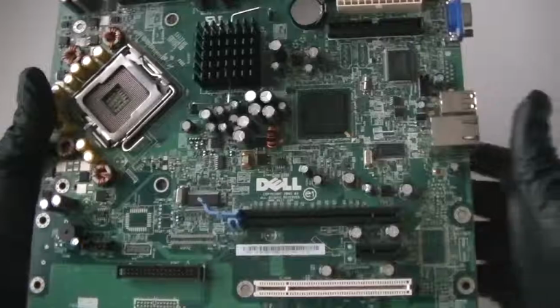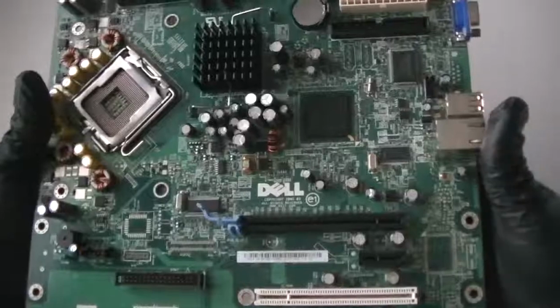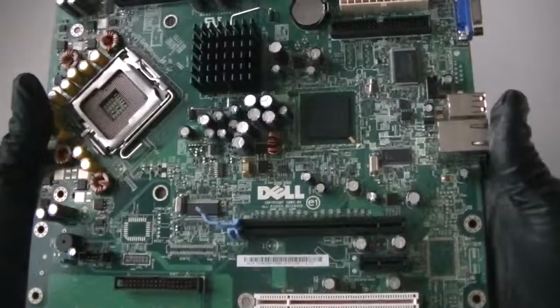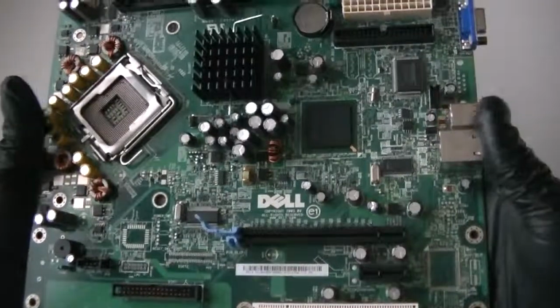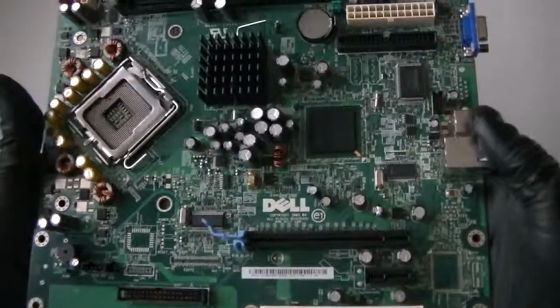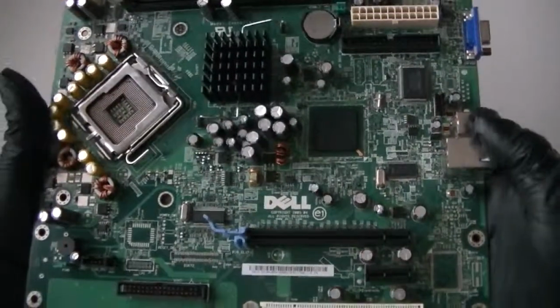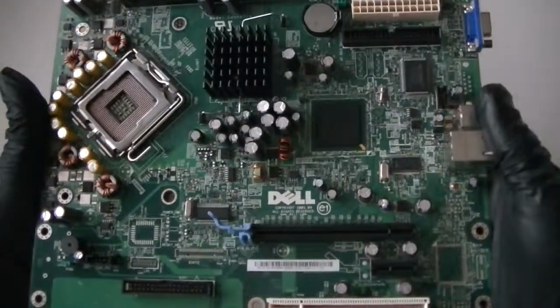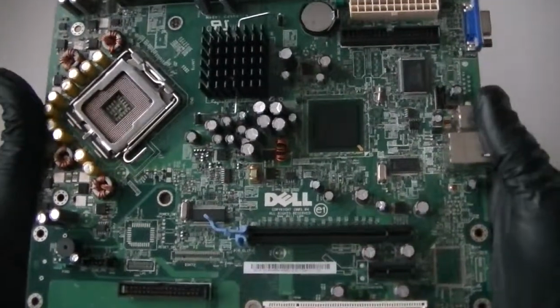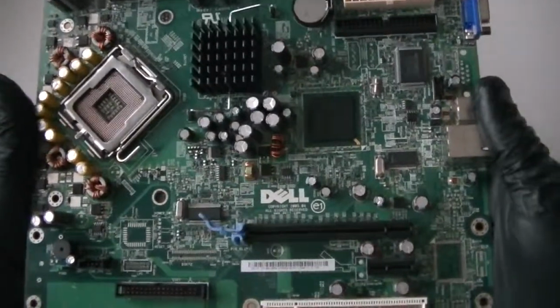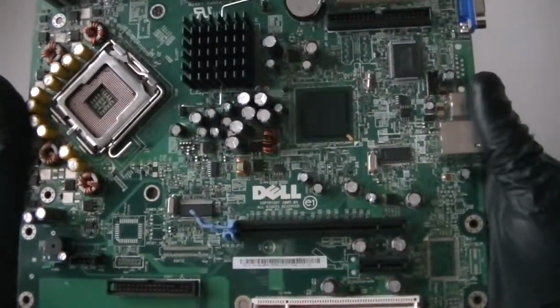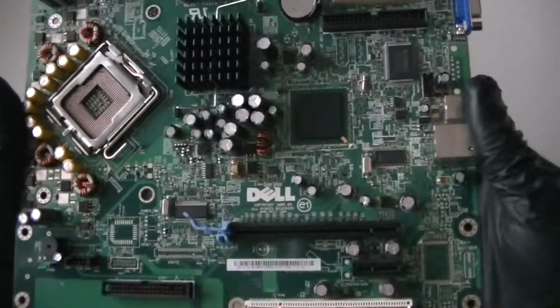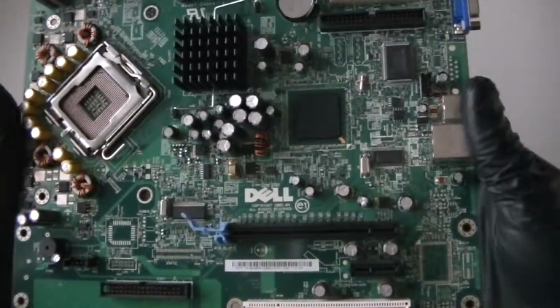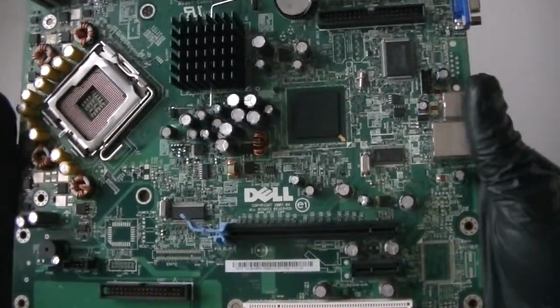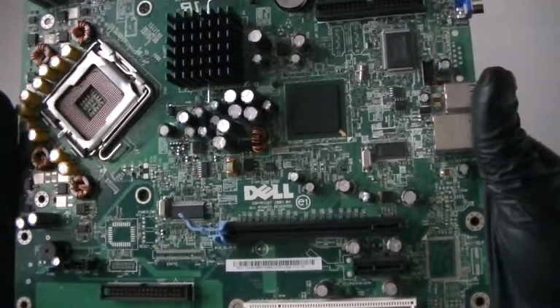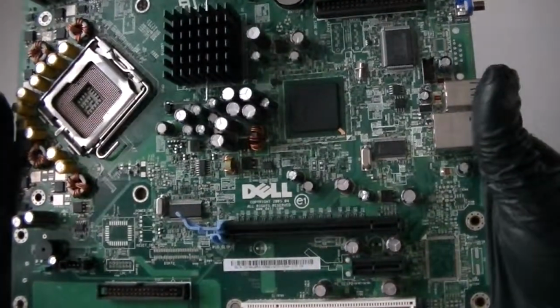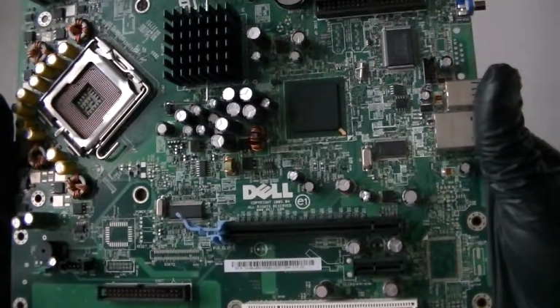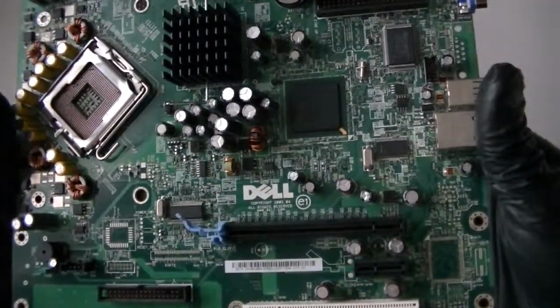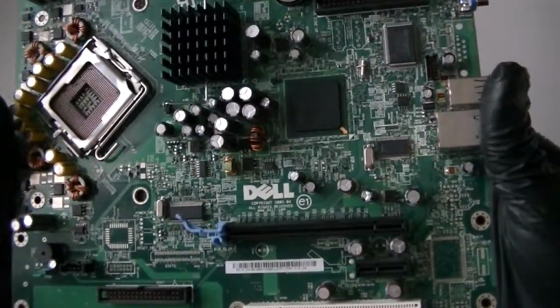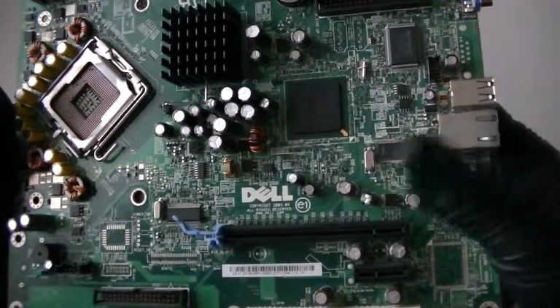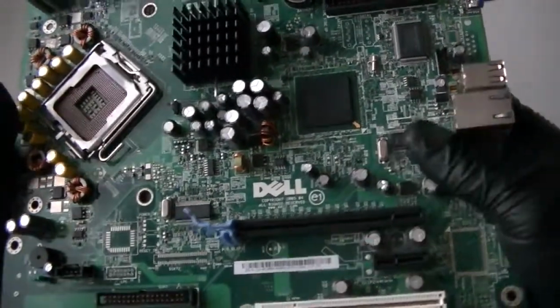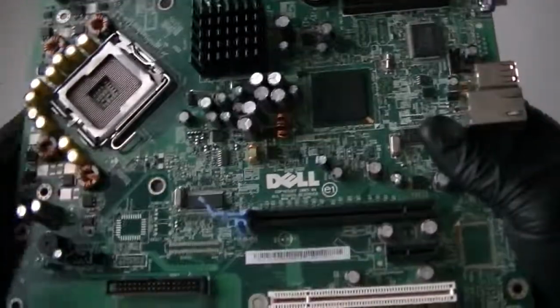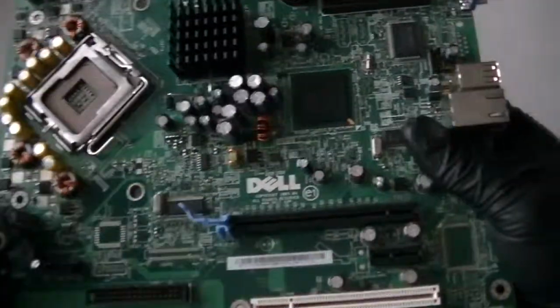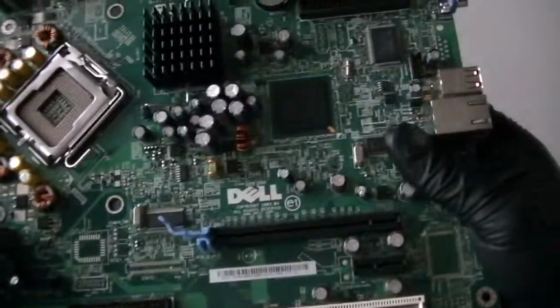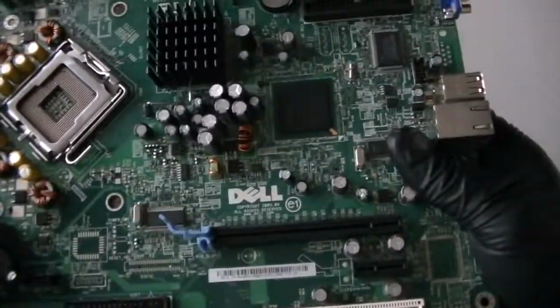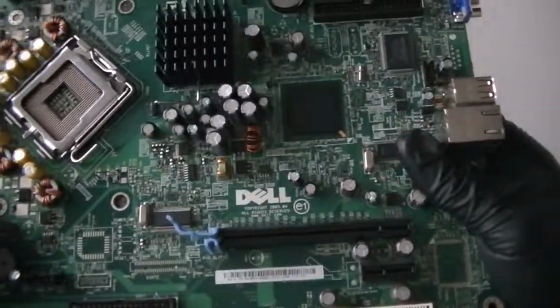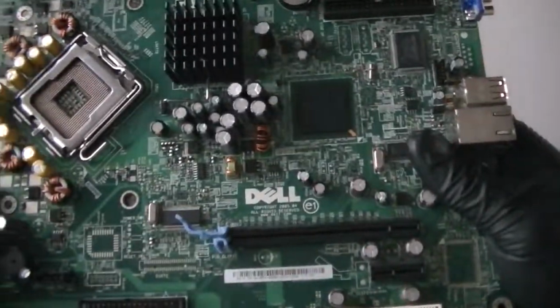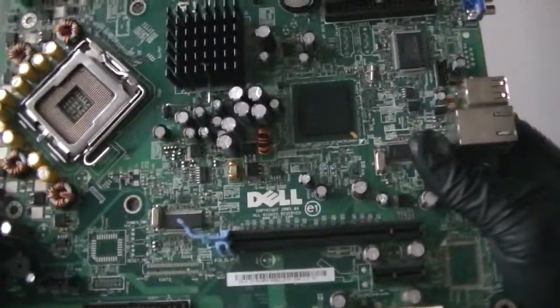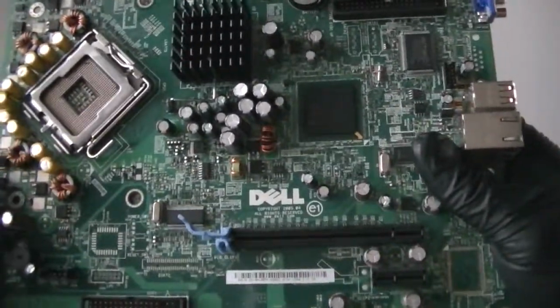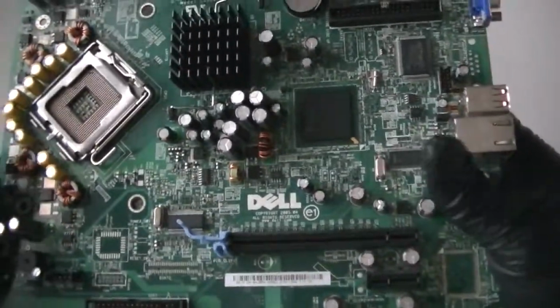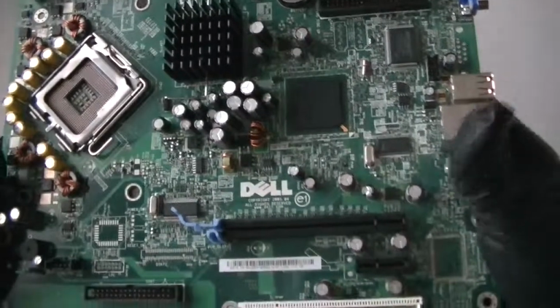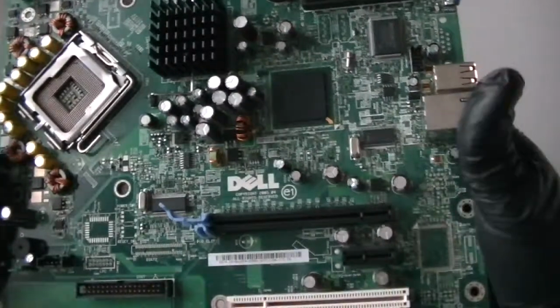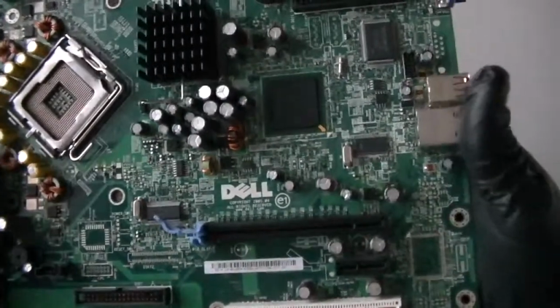This is Max KDI here, we have another motherboard — it's a Dell from a Dell Dimension E510.